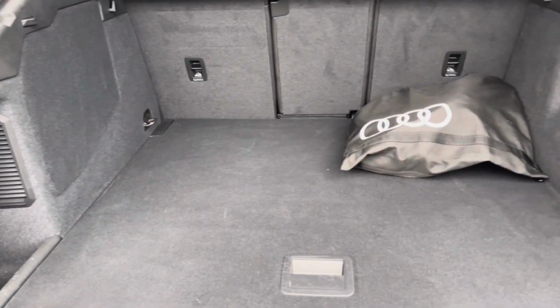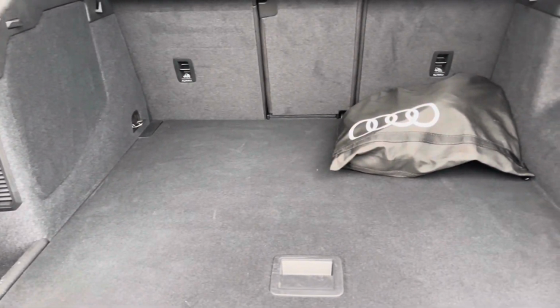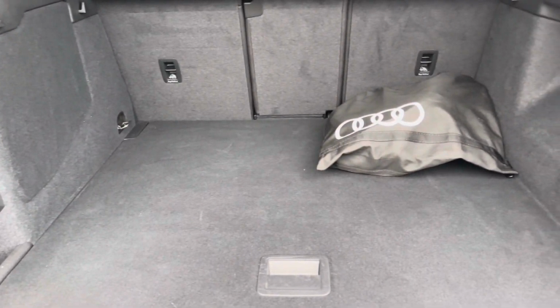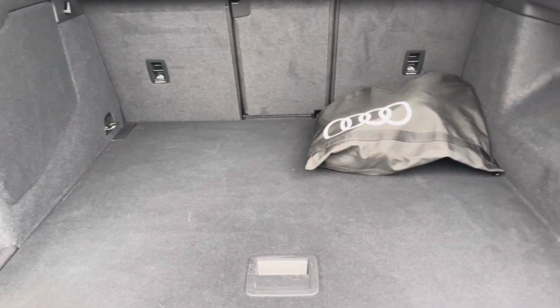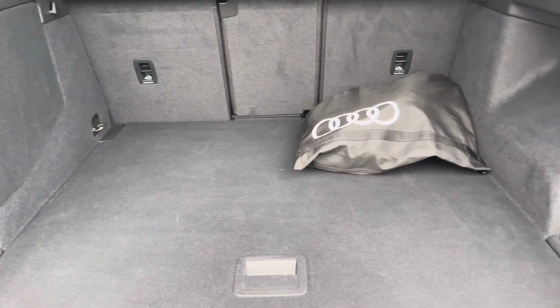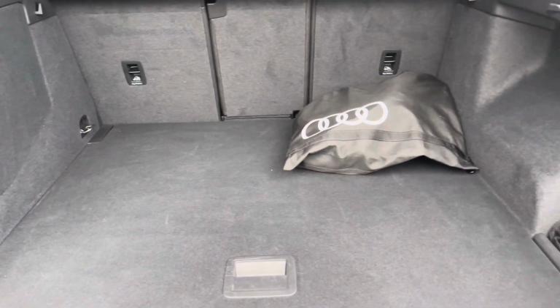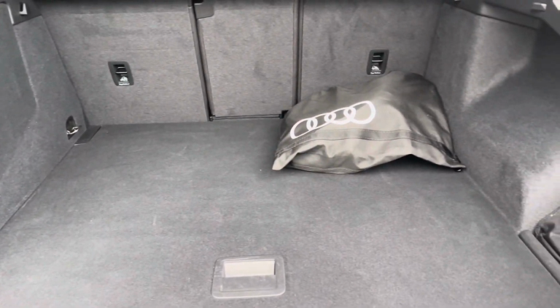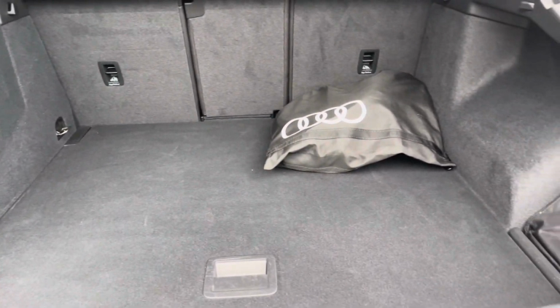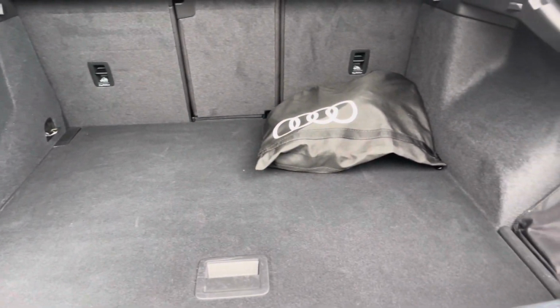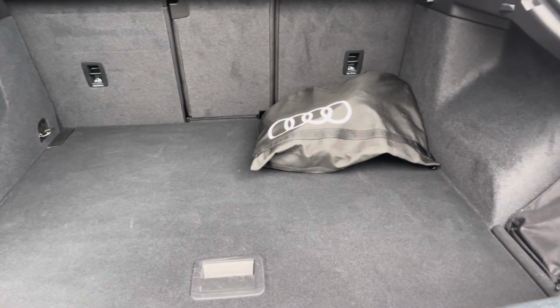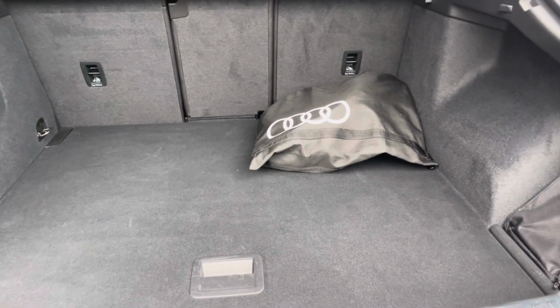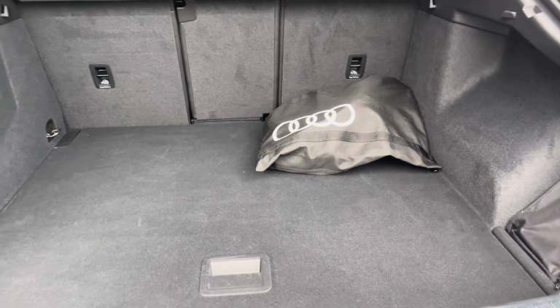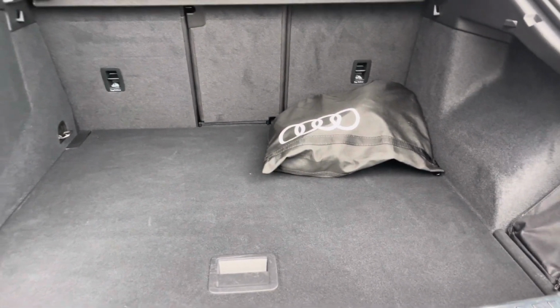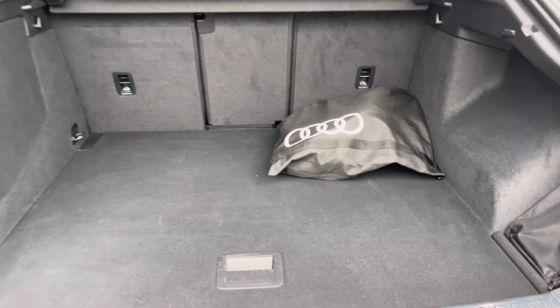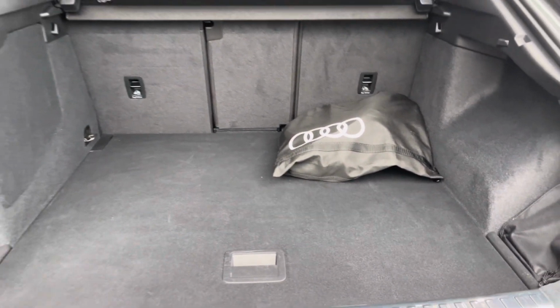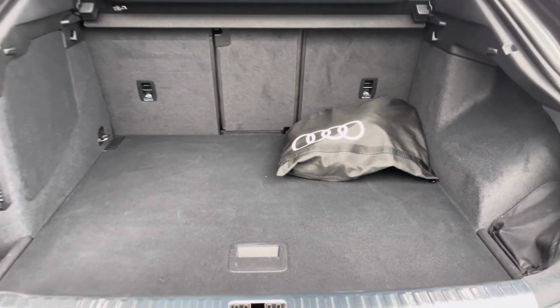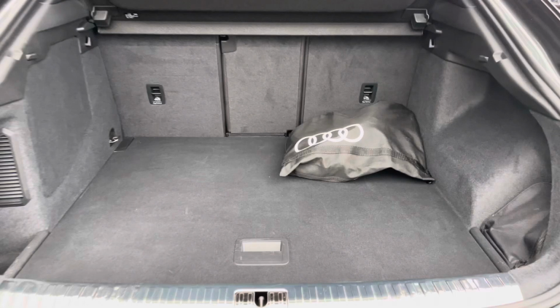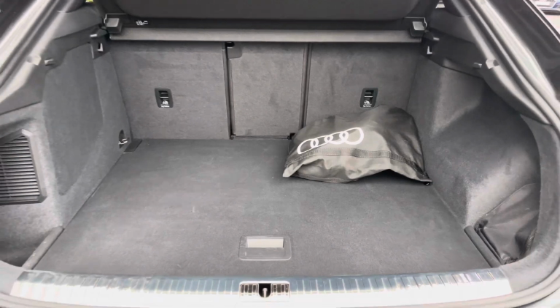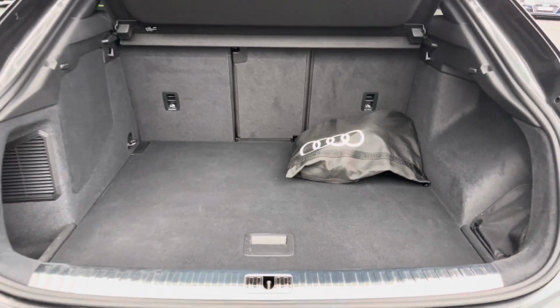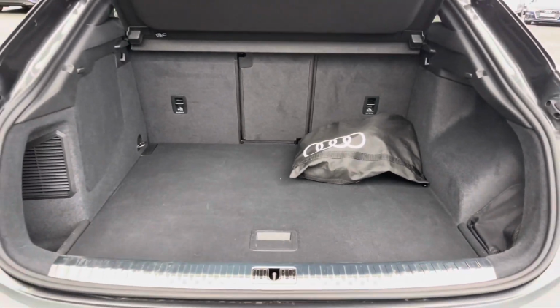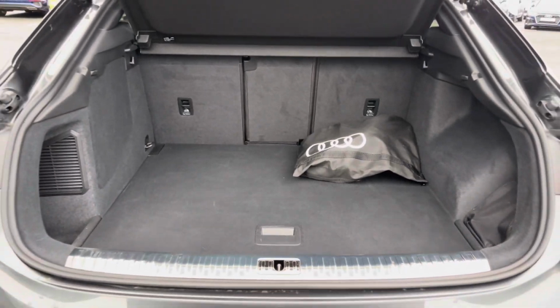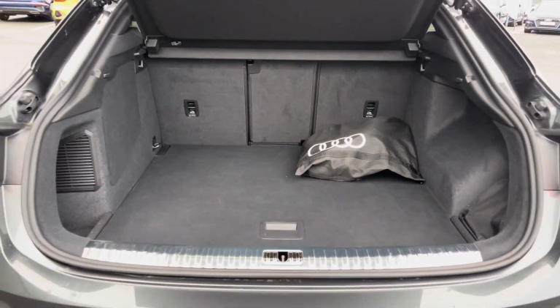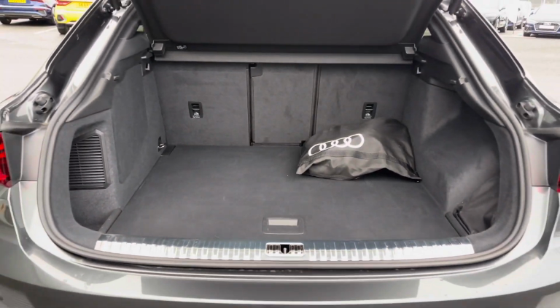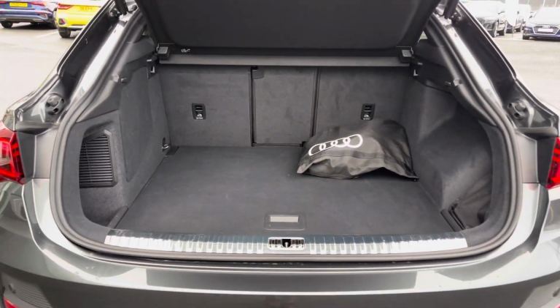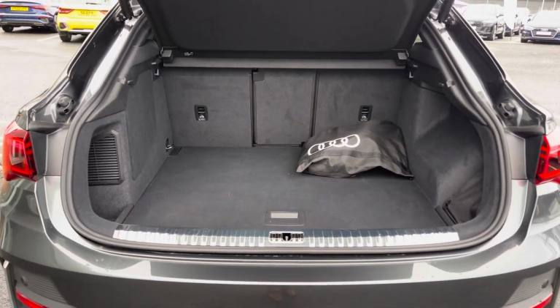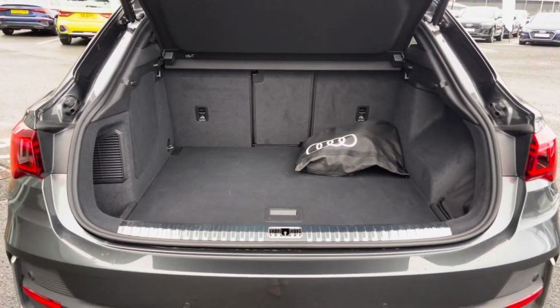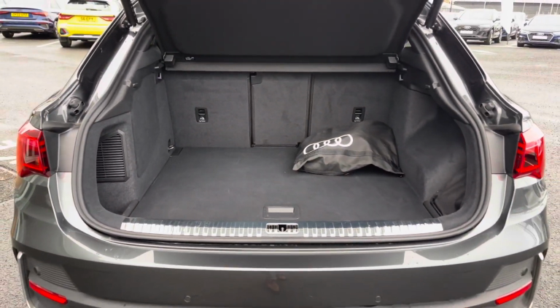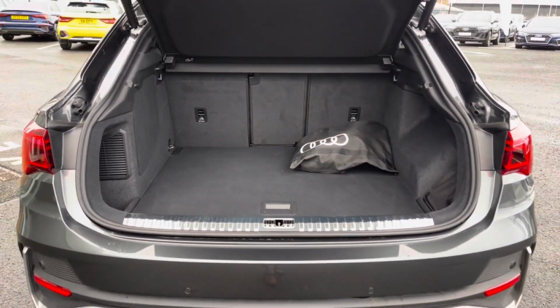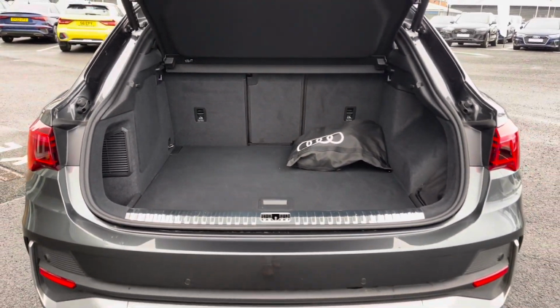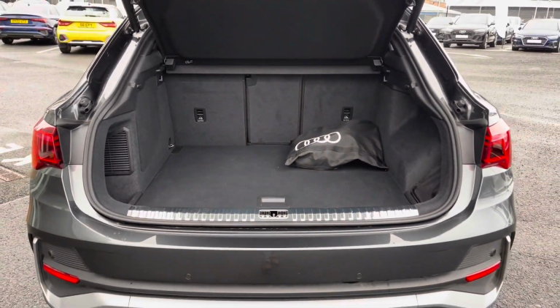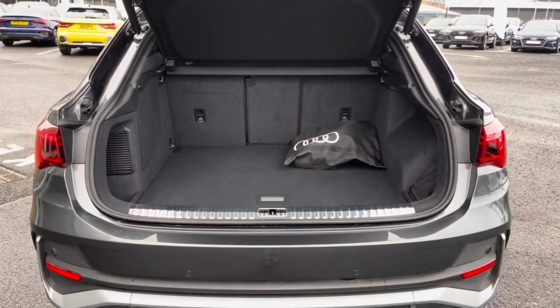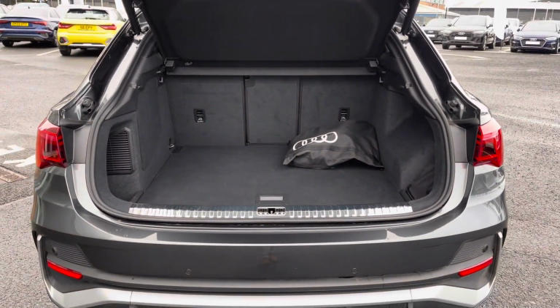It features a boot capacity of 380 litres, giving you plenty of space to store any personal items as well as the charging cables.